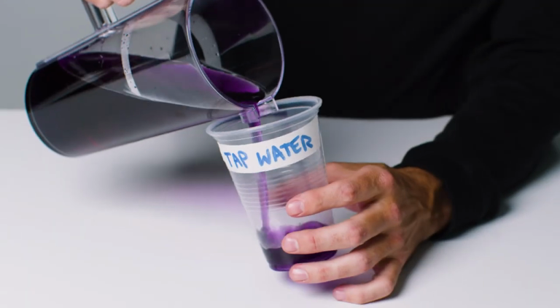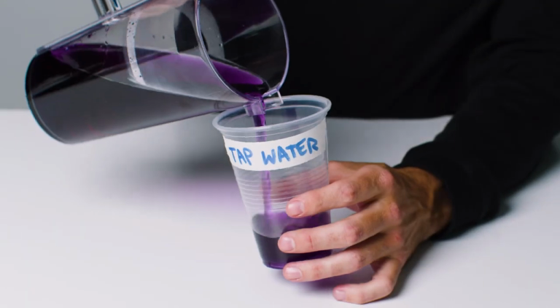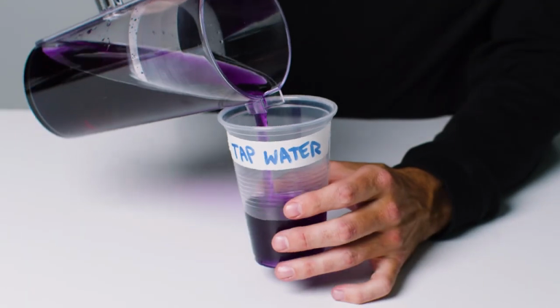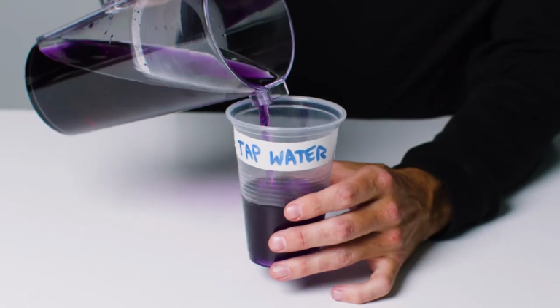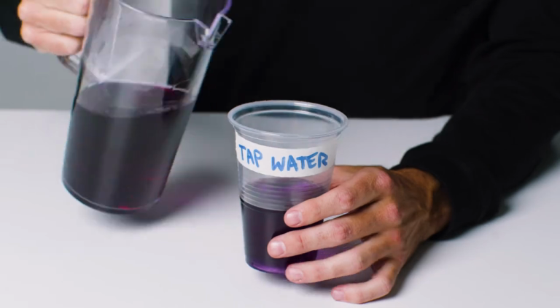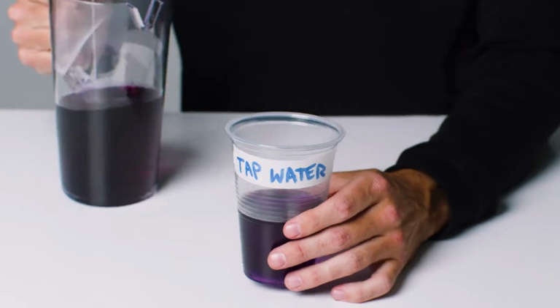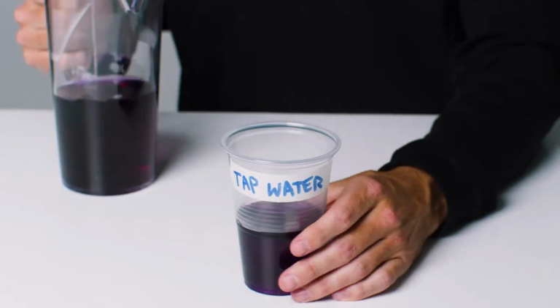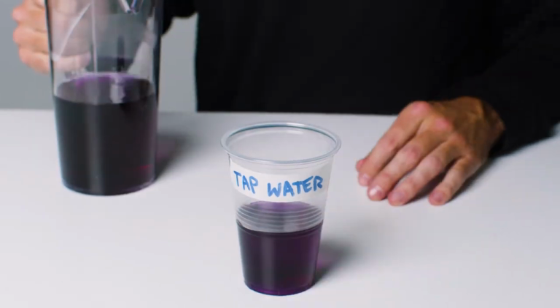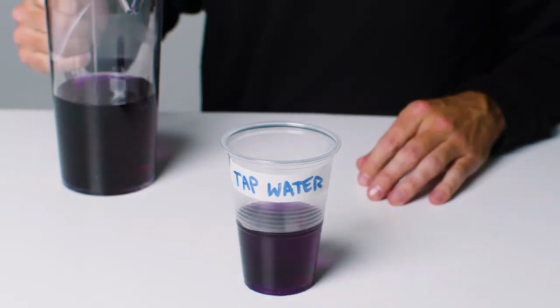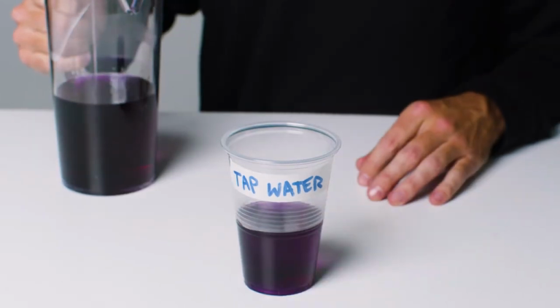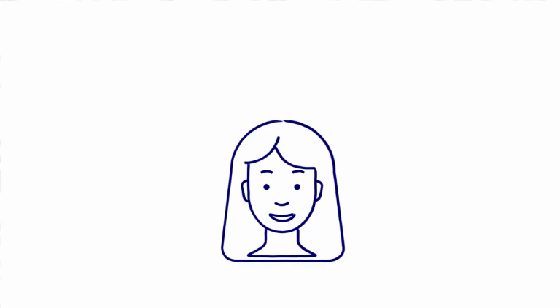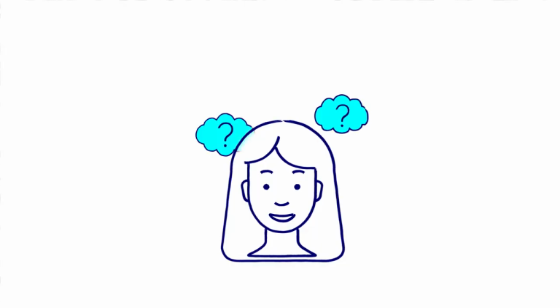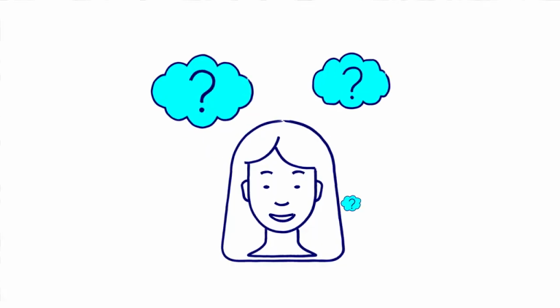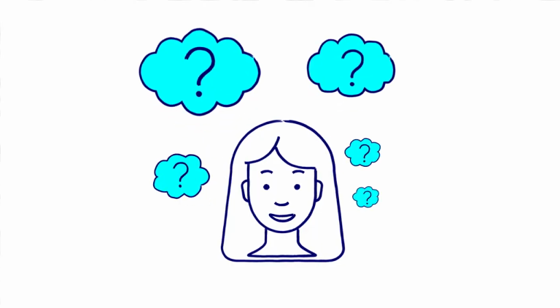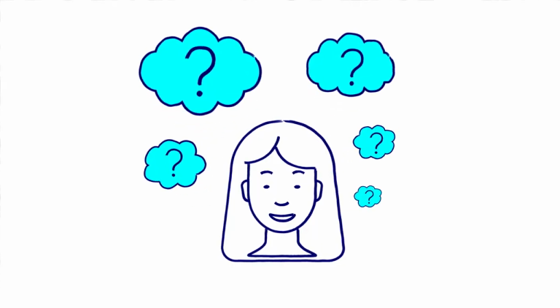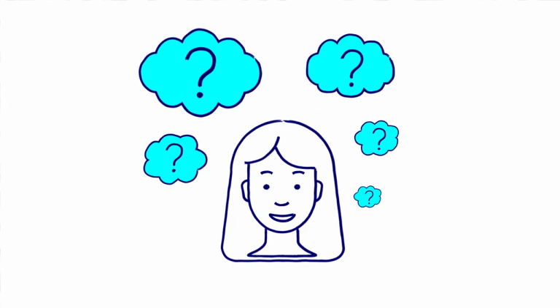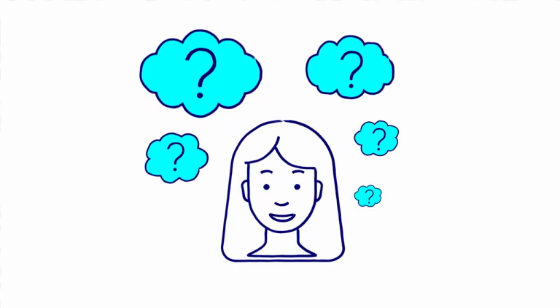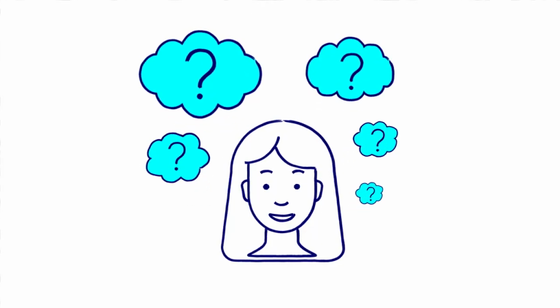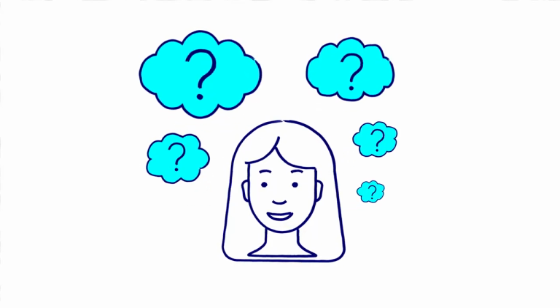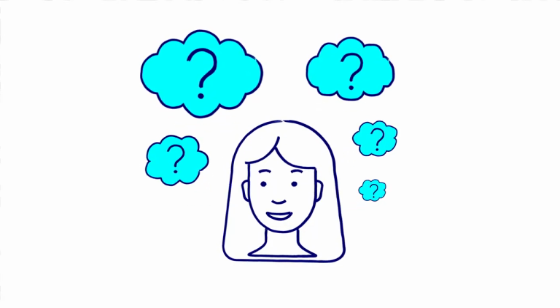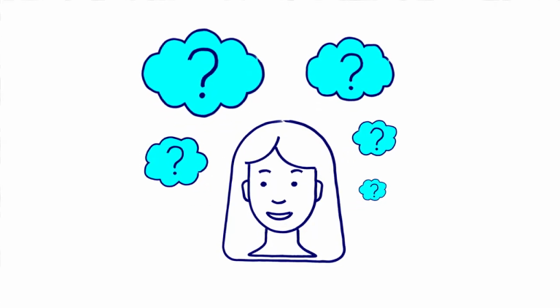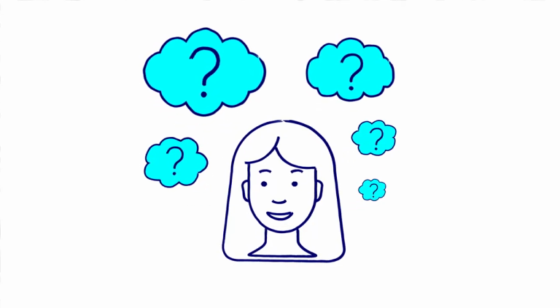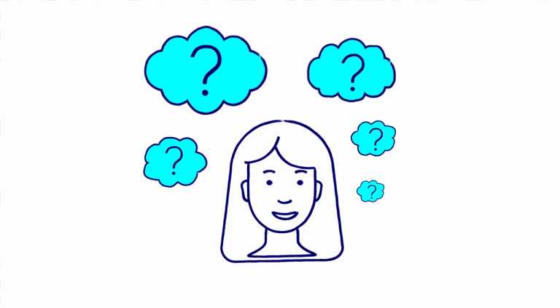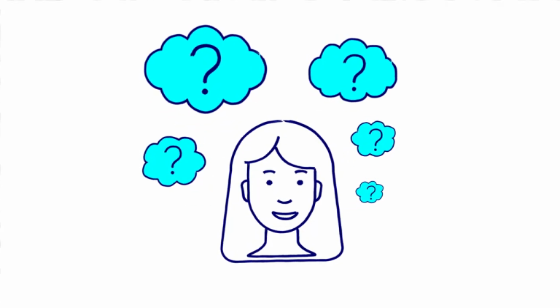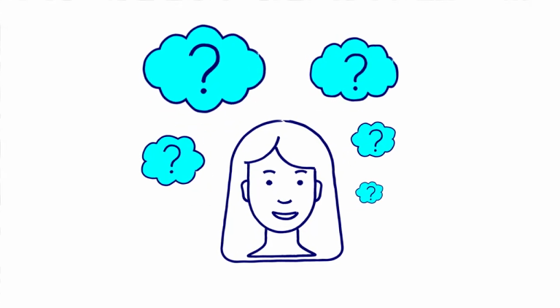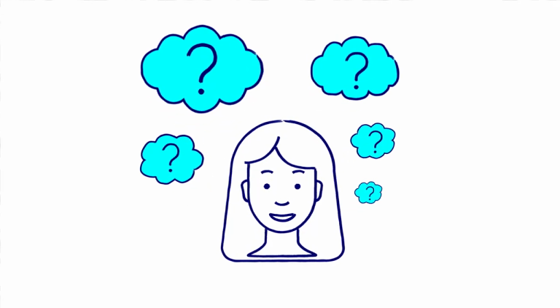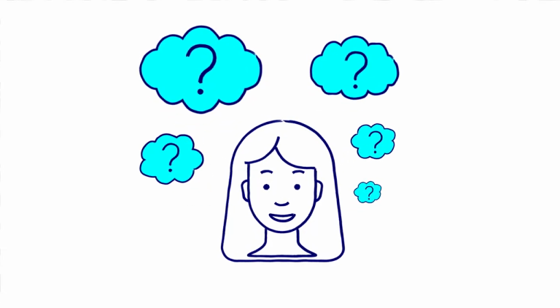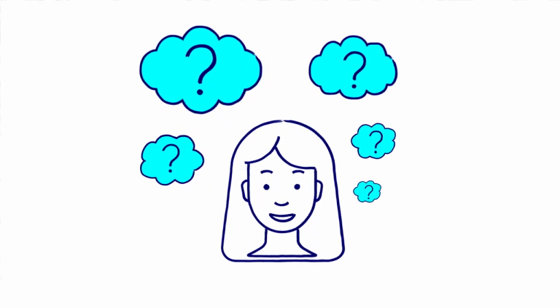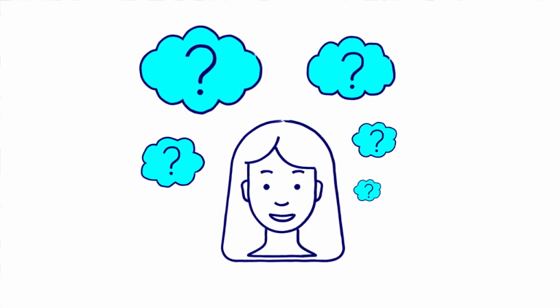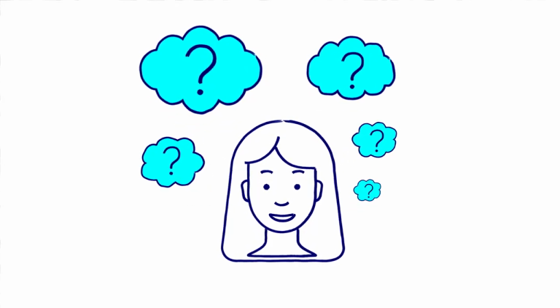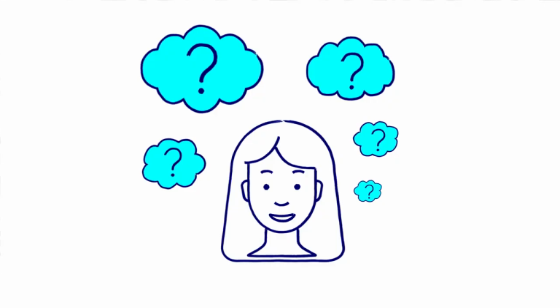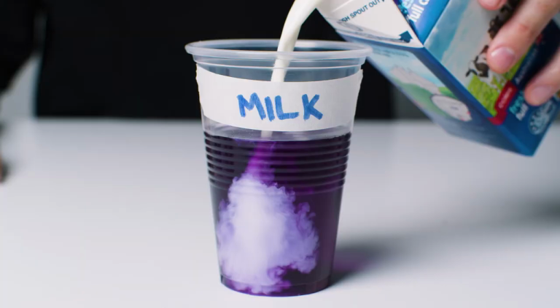Fill the test glasses with your cabbage water indicator. Before you add your substances, what do you think will happen? What's your prediction?